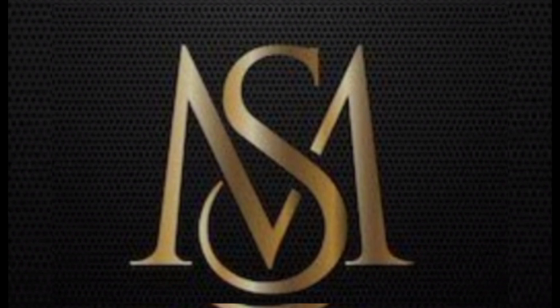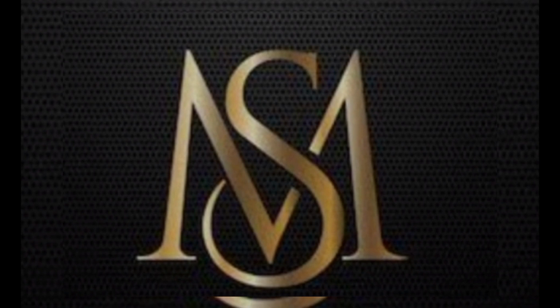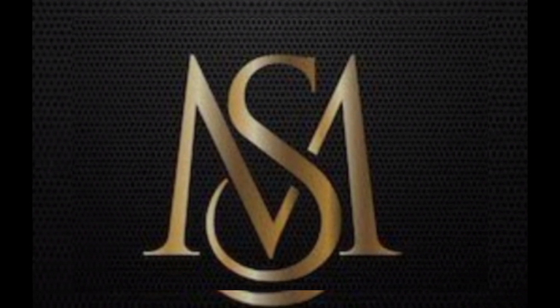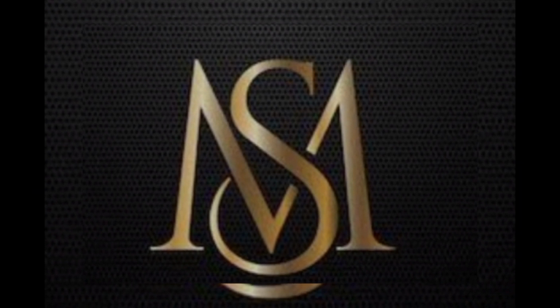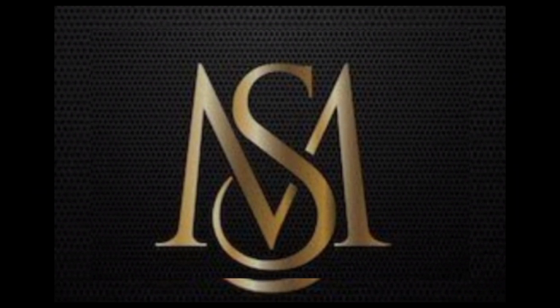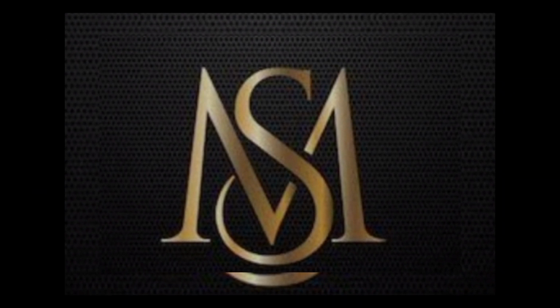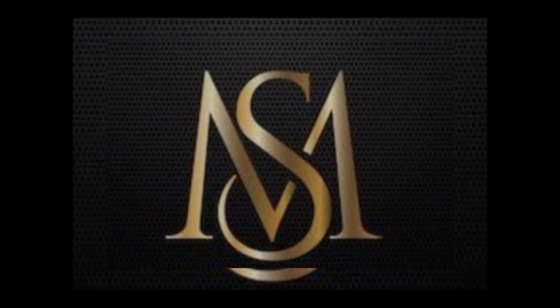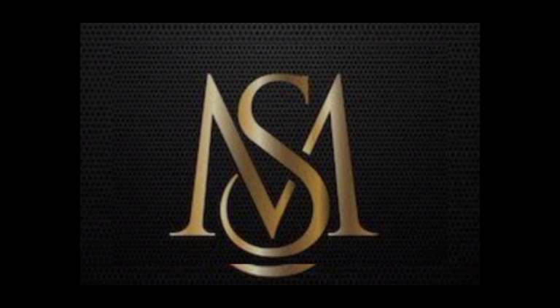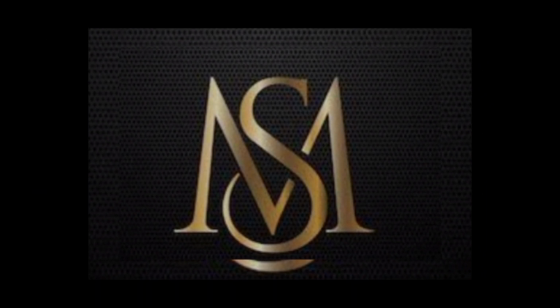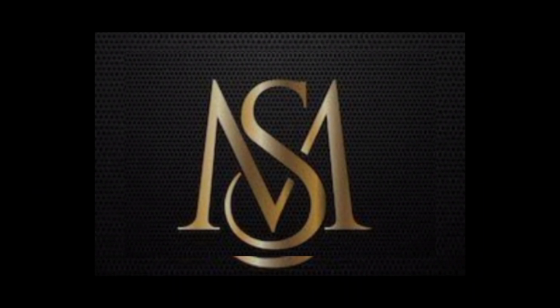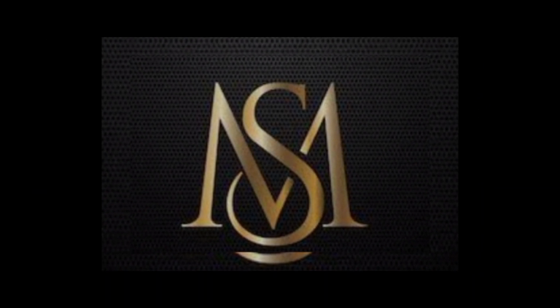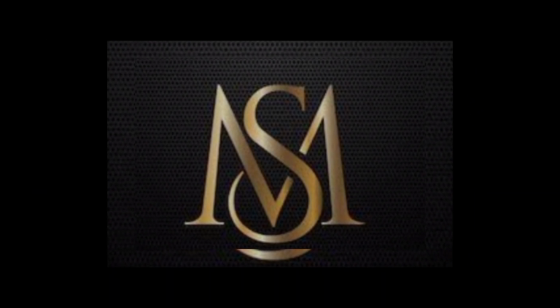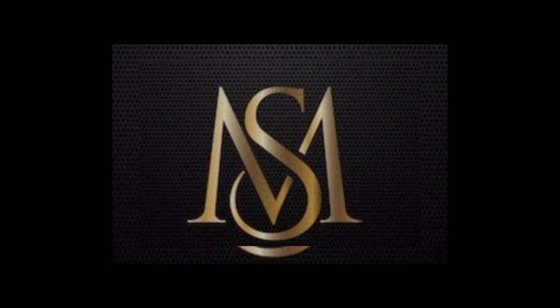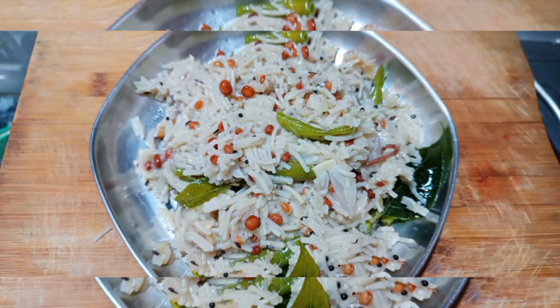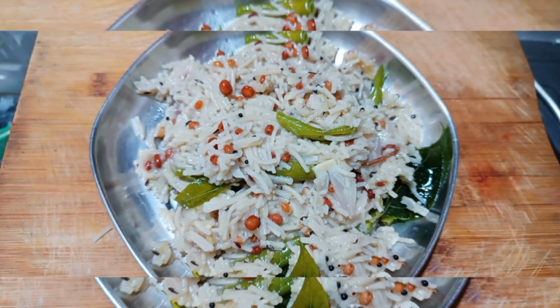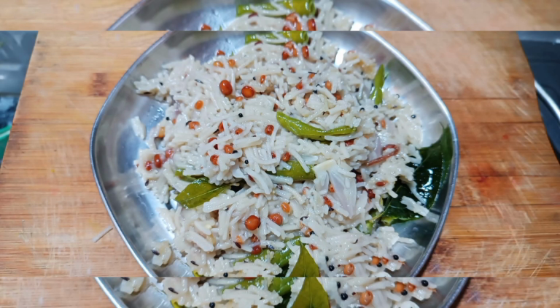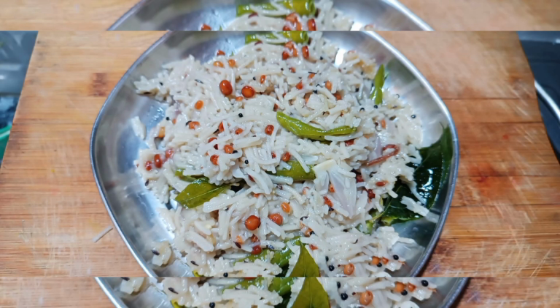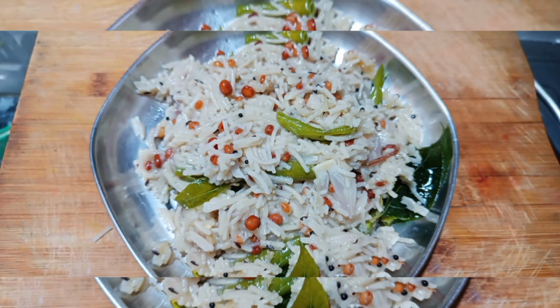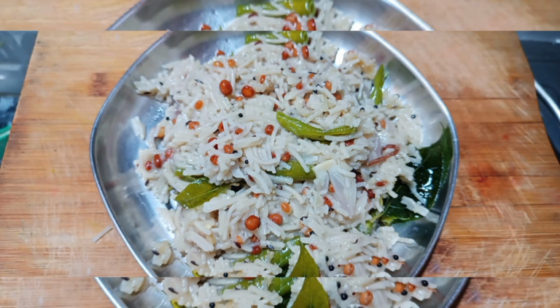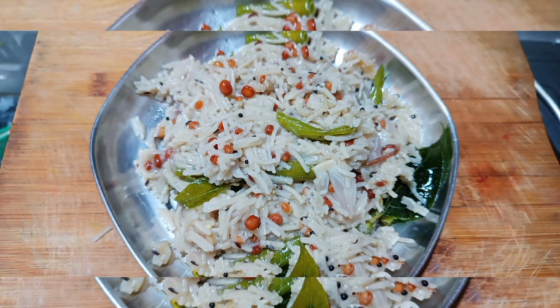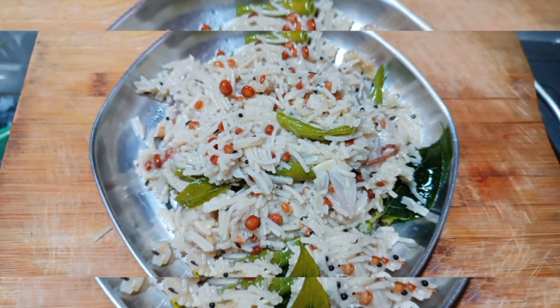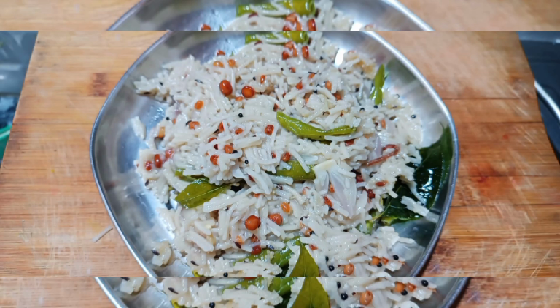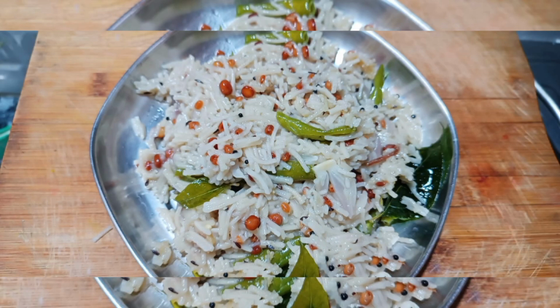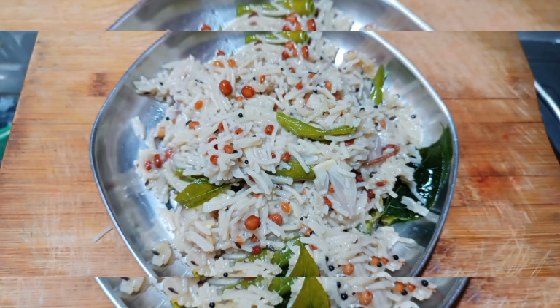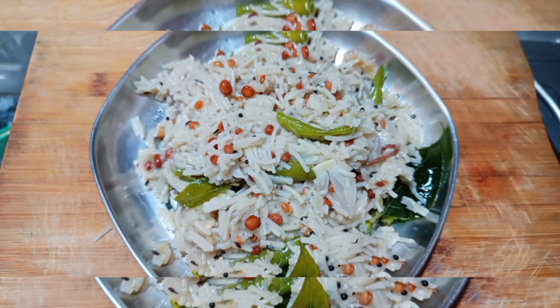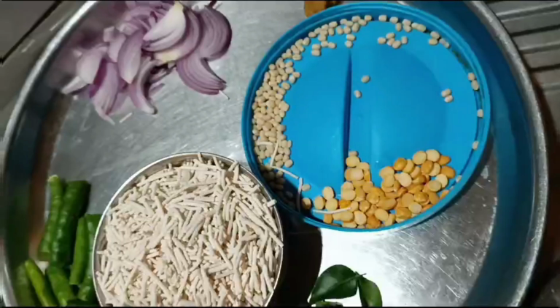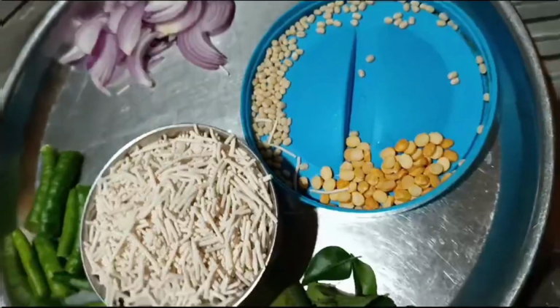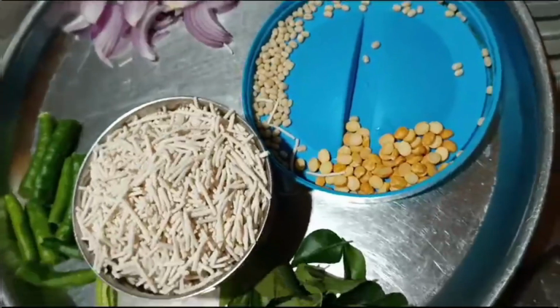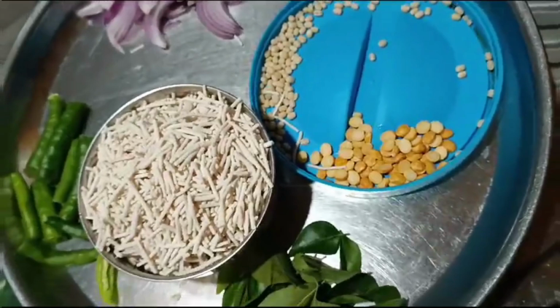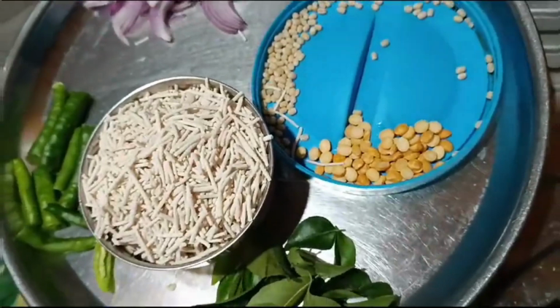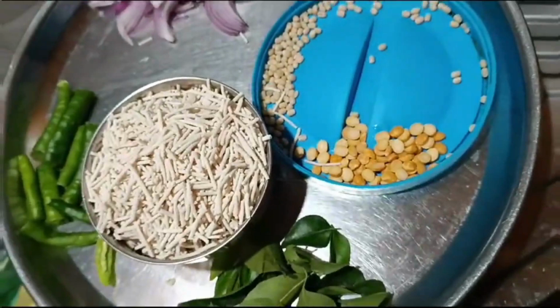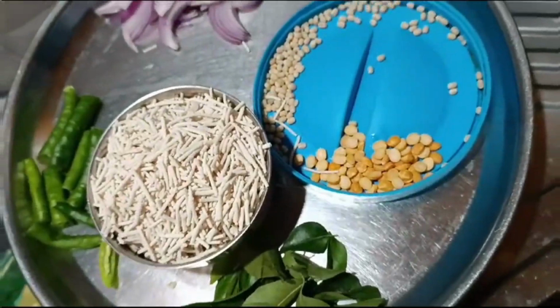Hello guys, welcome back to MS Vlog. In this channel, I have a very special recipe for you today.